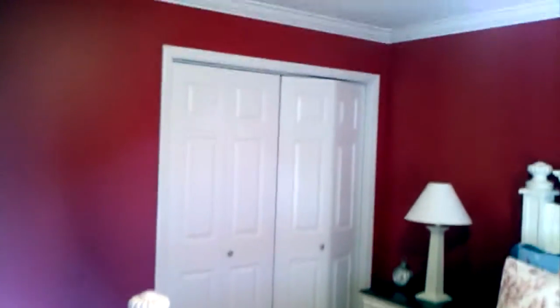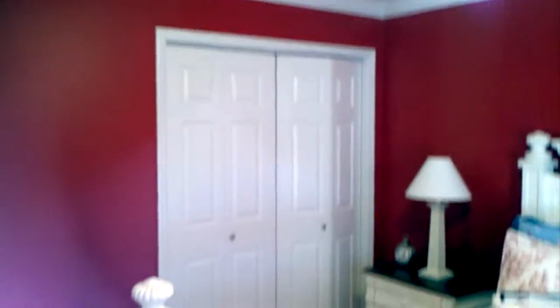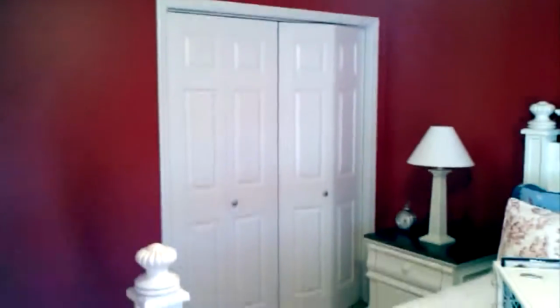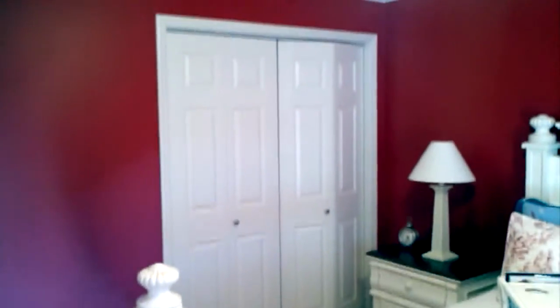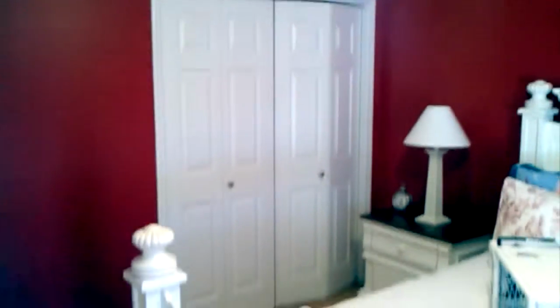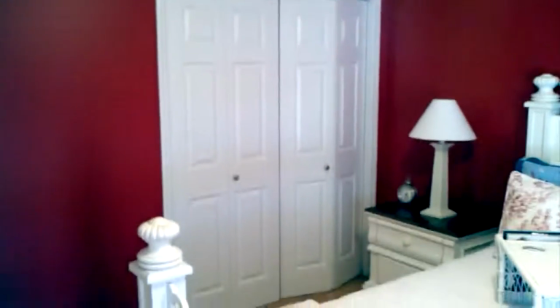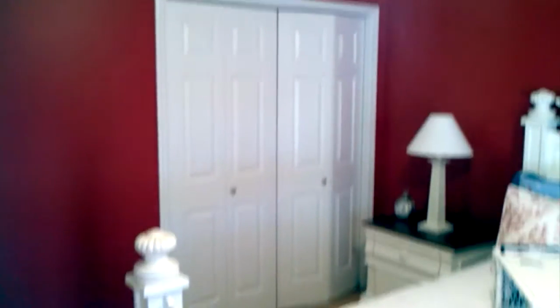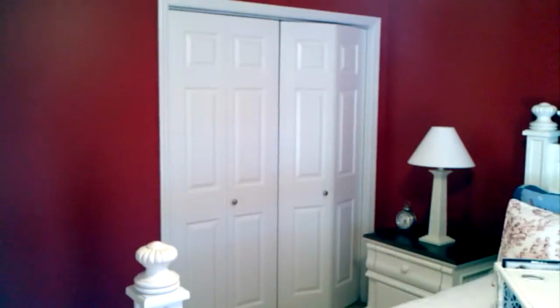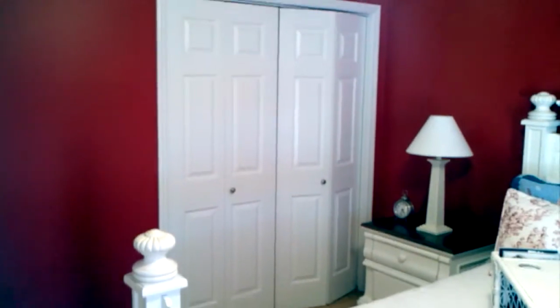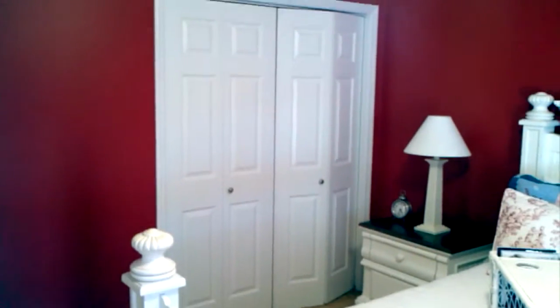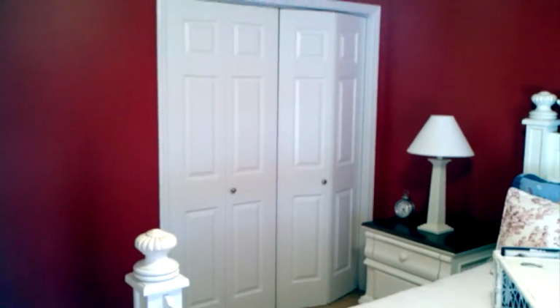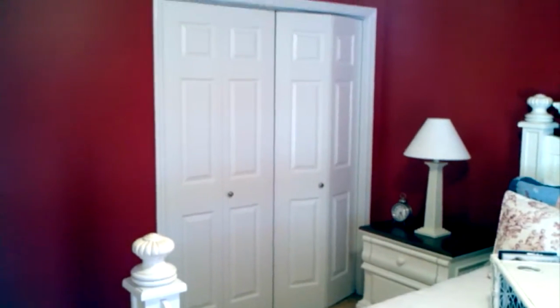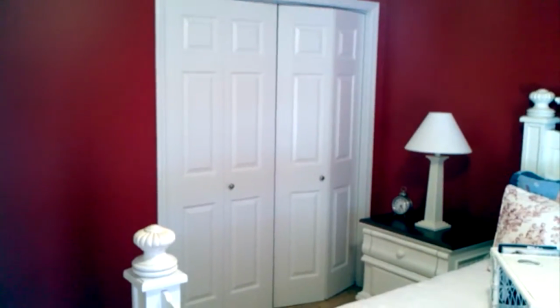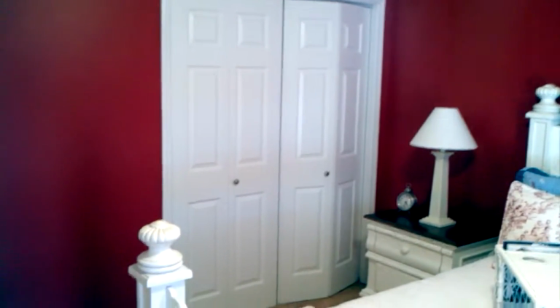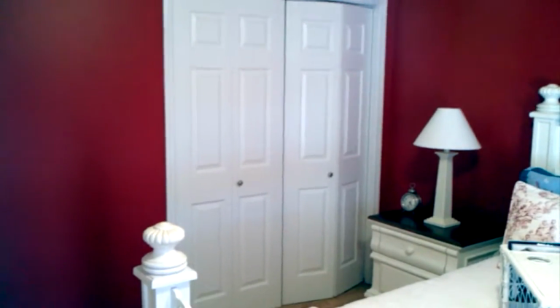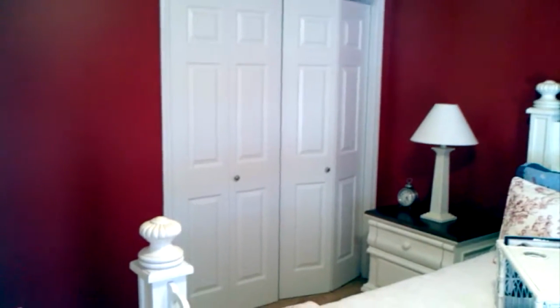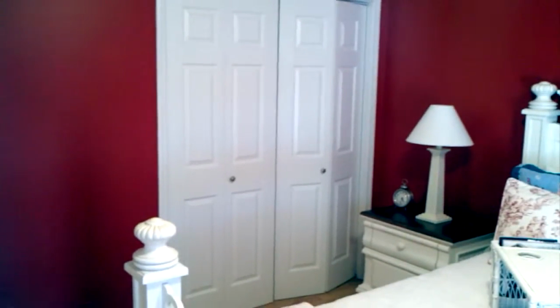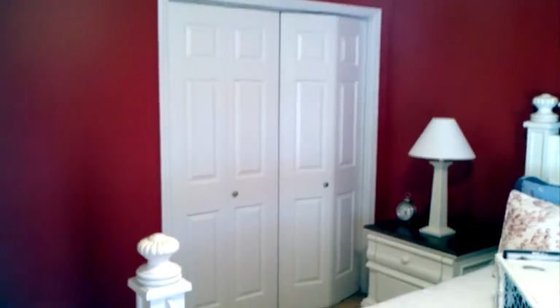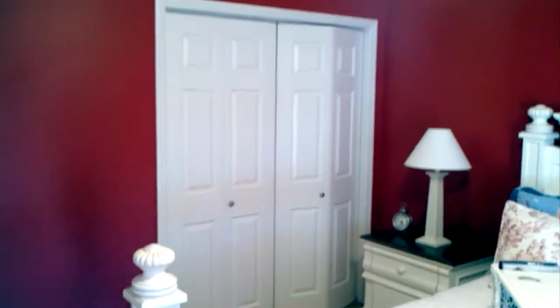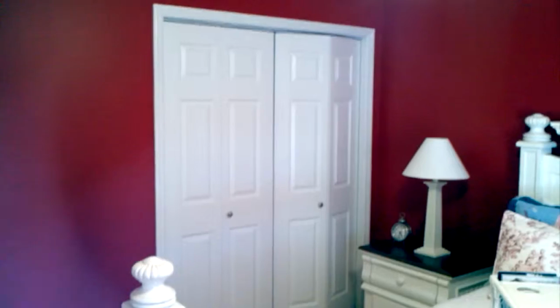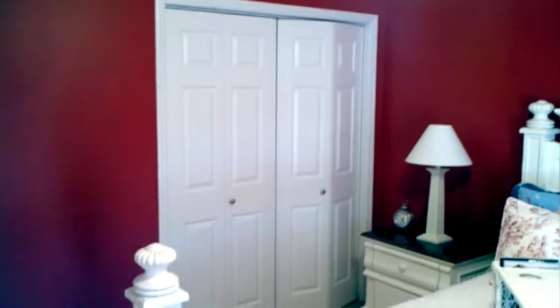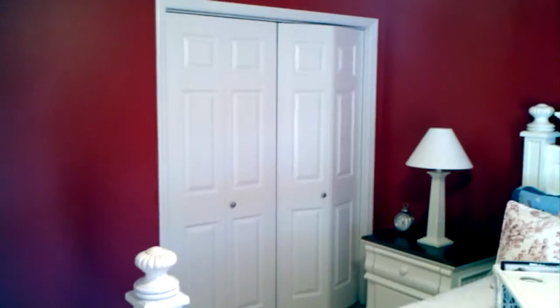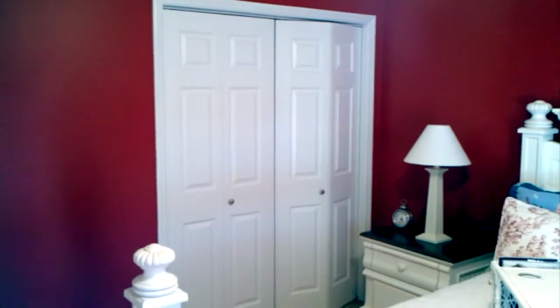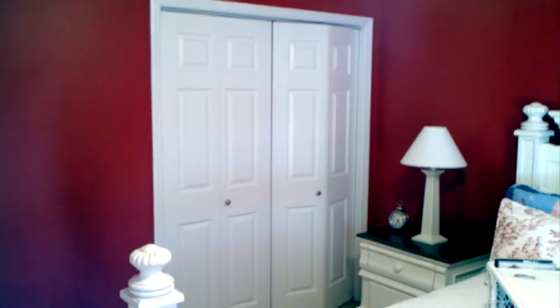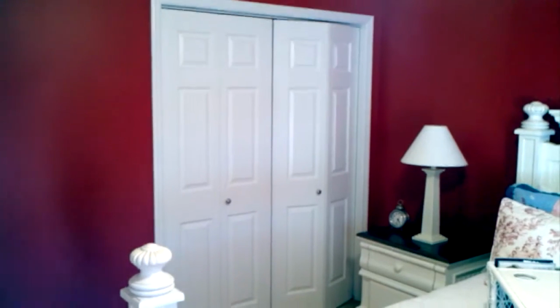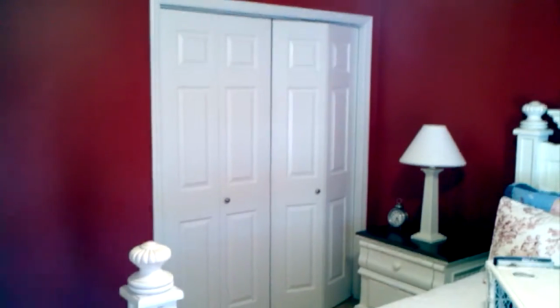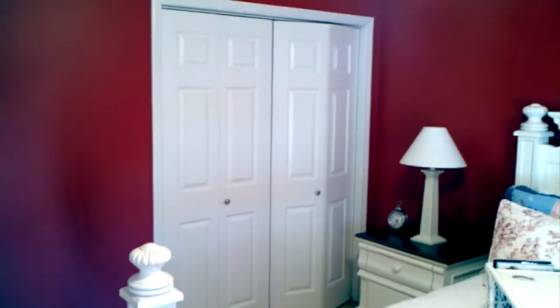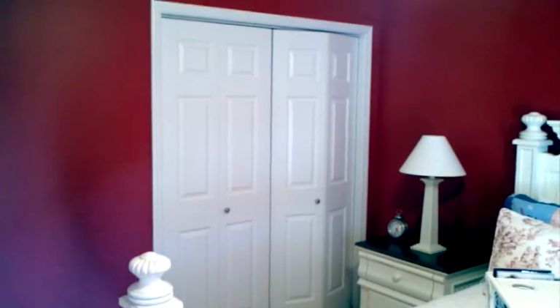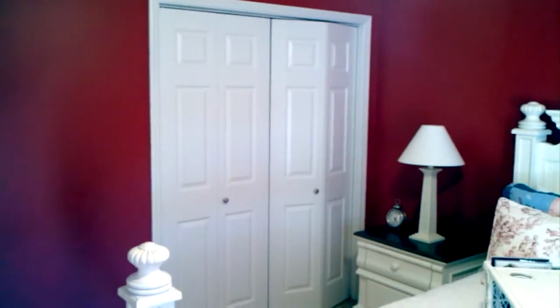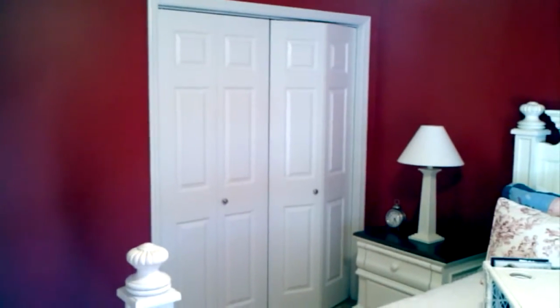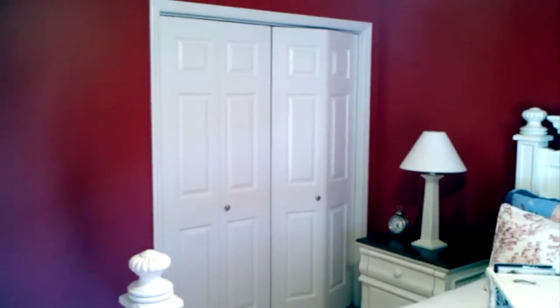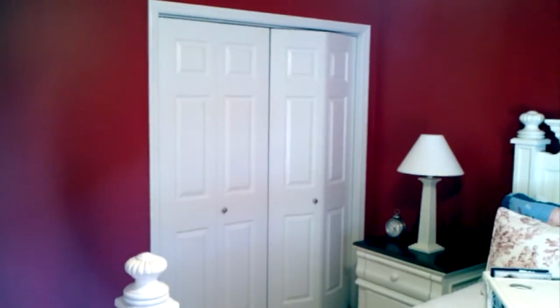And a larger closet. The closet is also deeper than a standard closet.